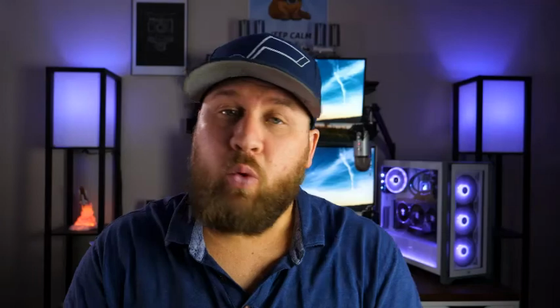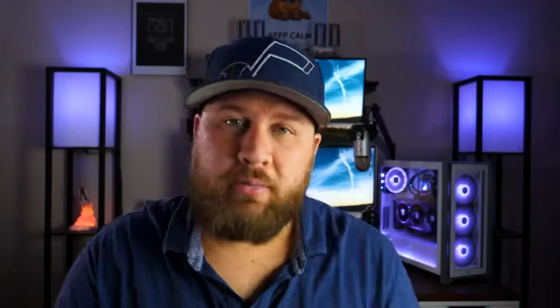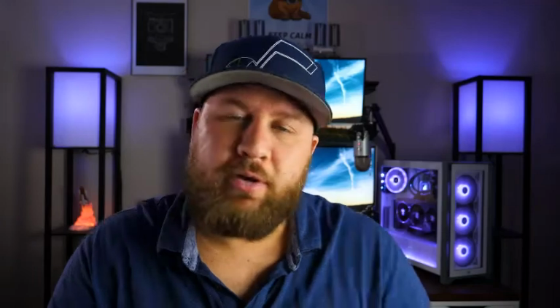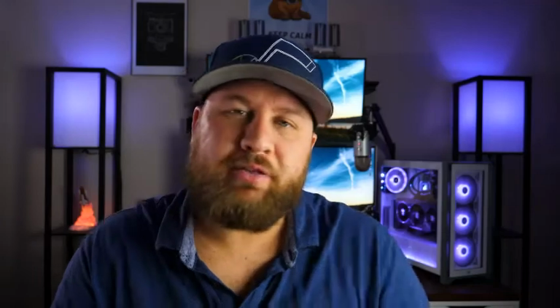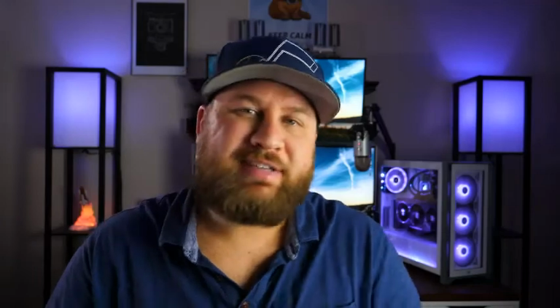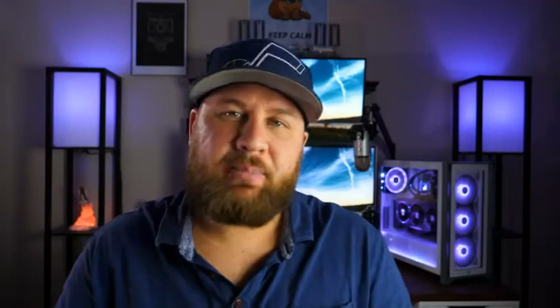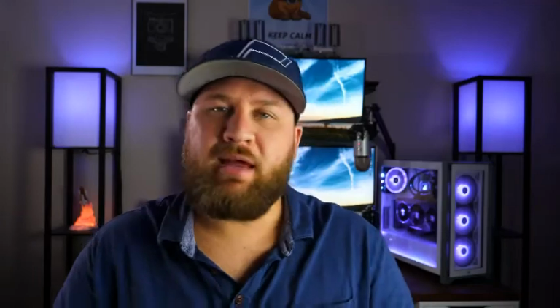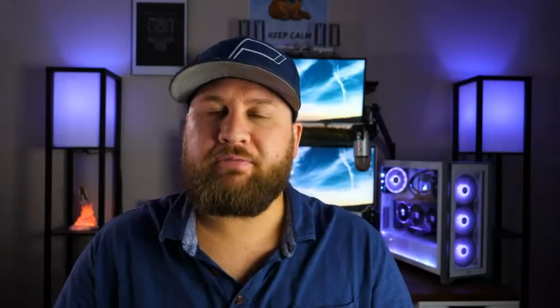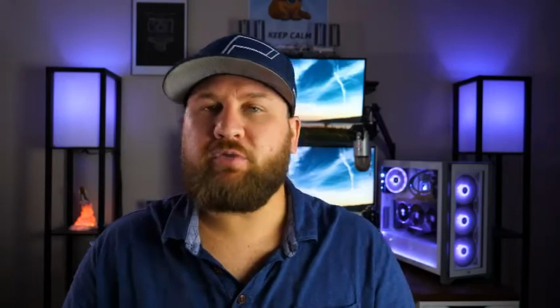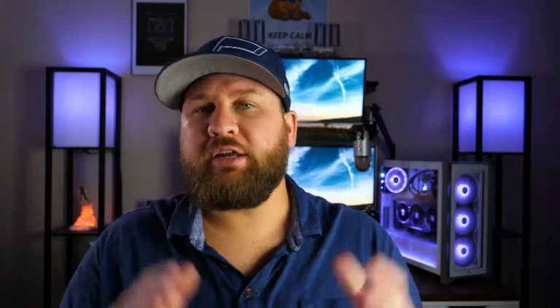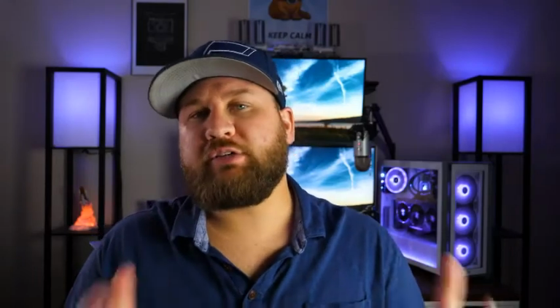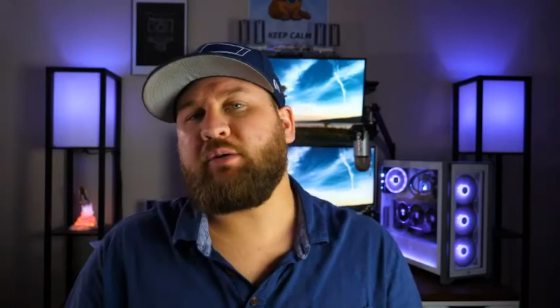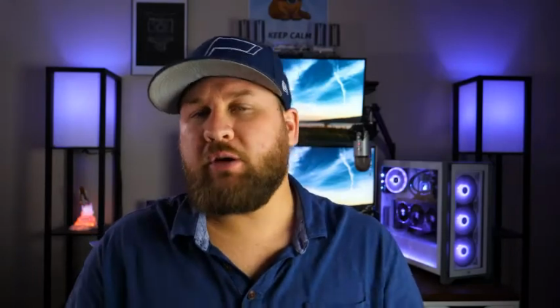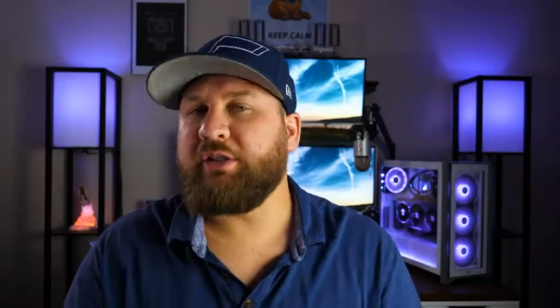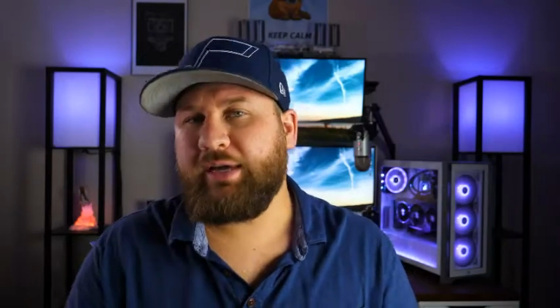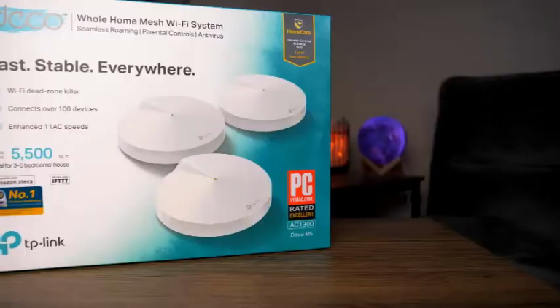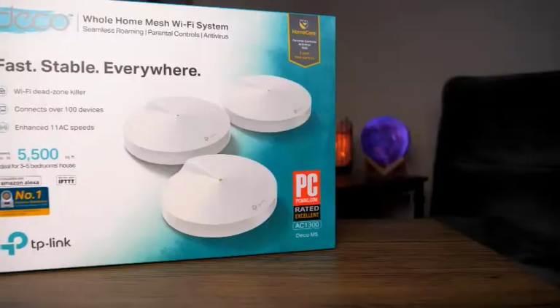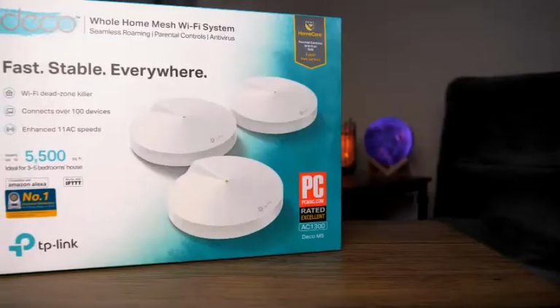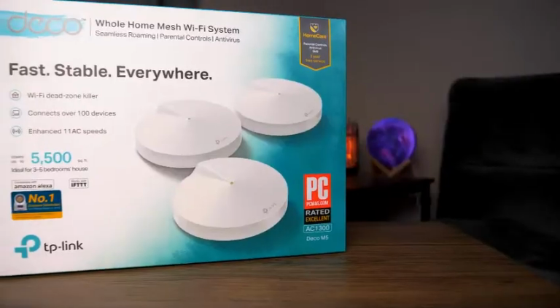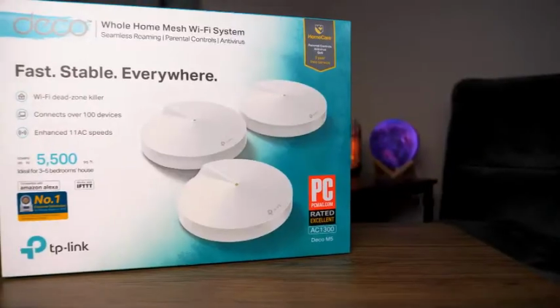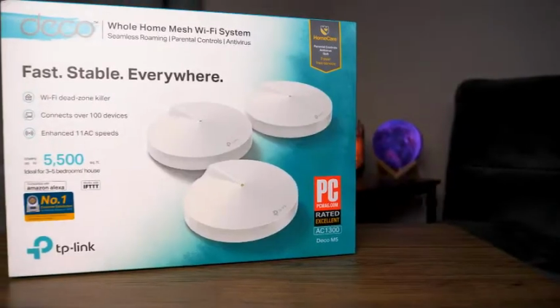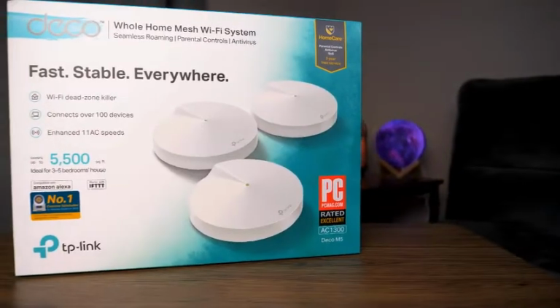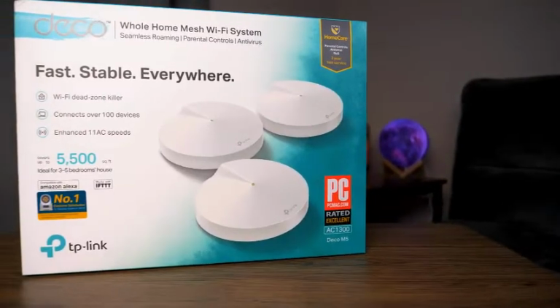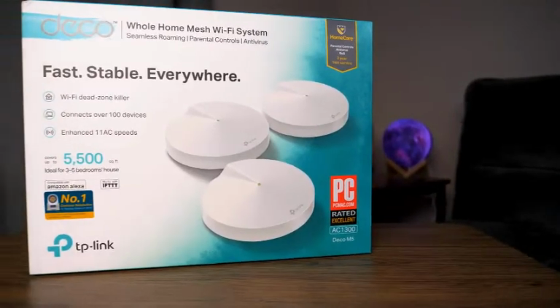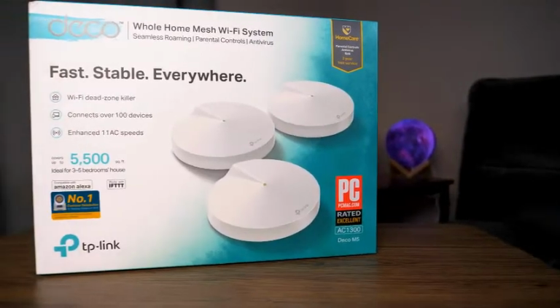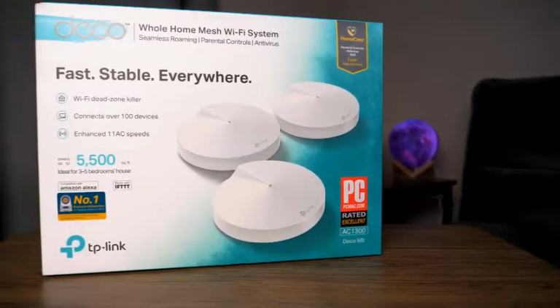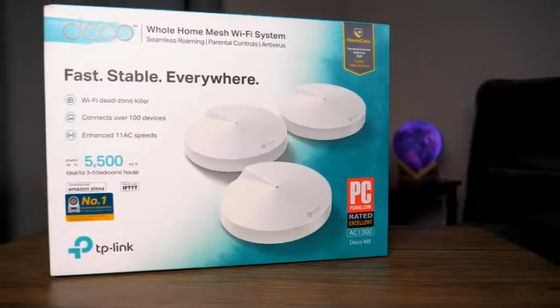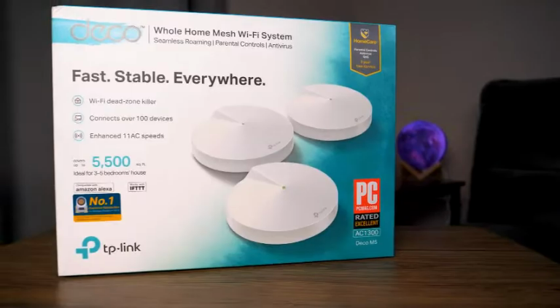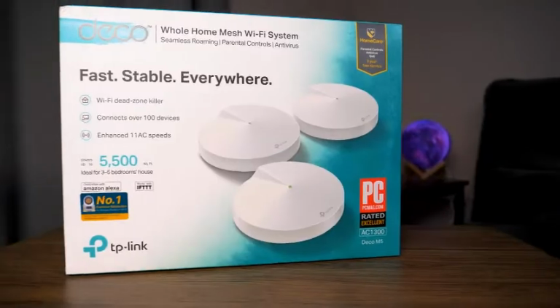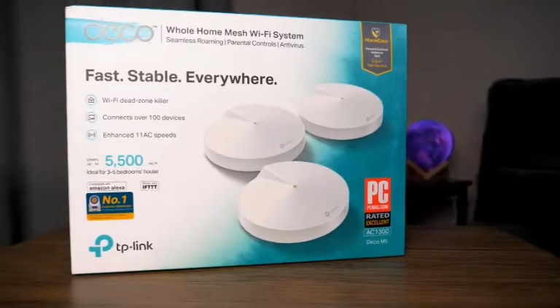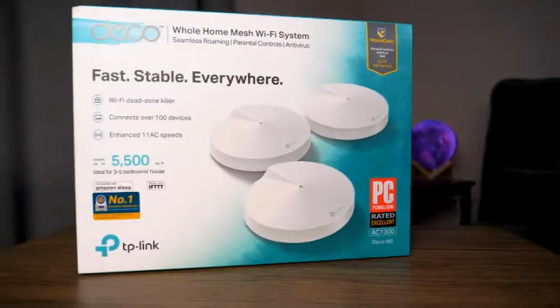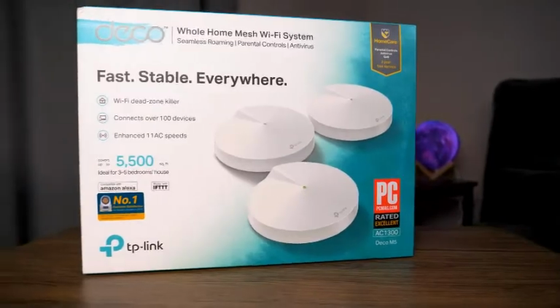Welcome to another setup and review video. Today we're going to be looking at the Deco M5 Wi-Fi Mesh System from TP-Link.